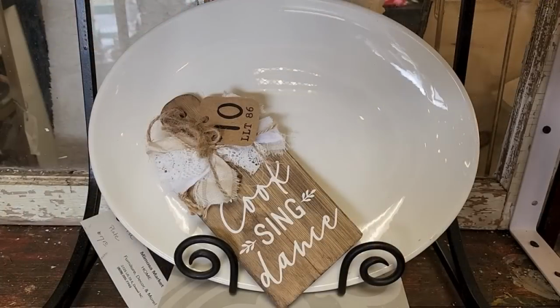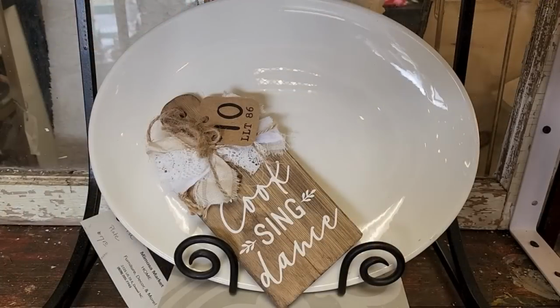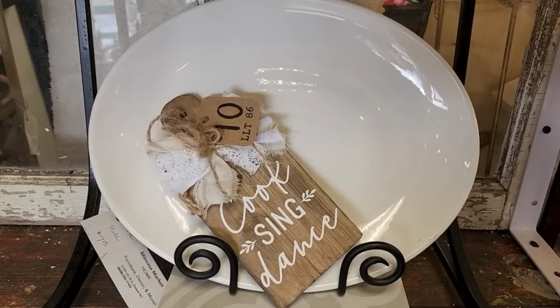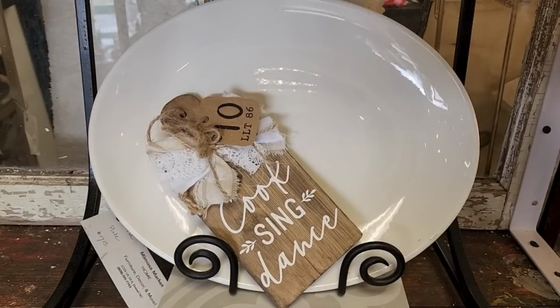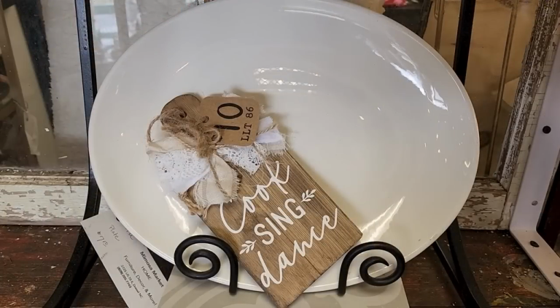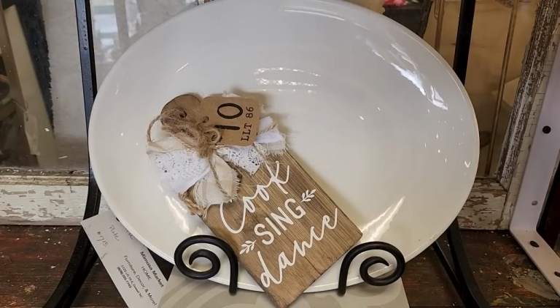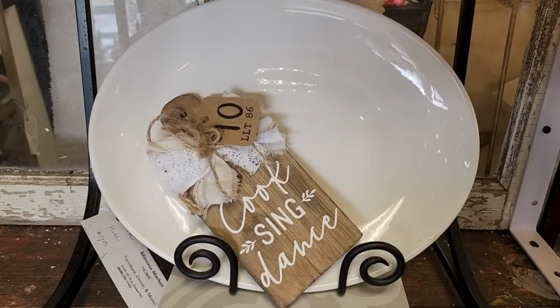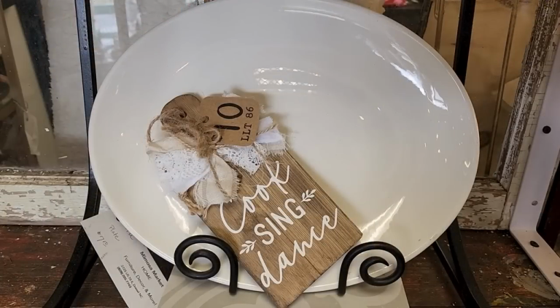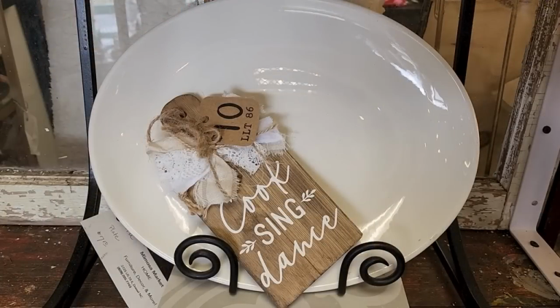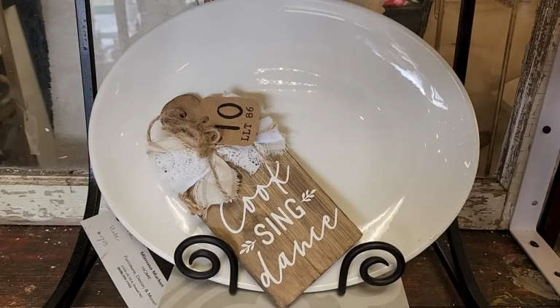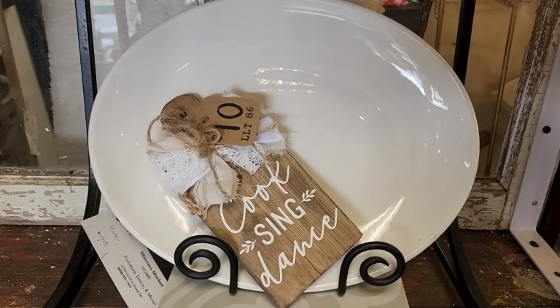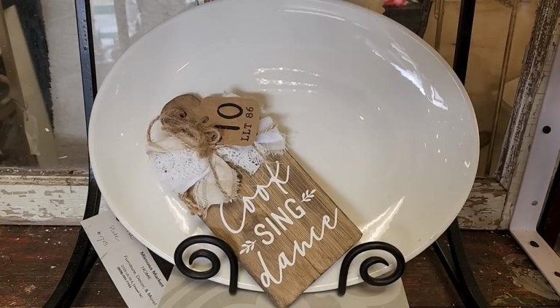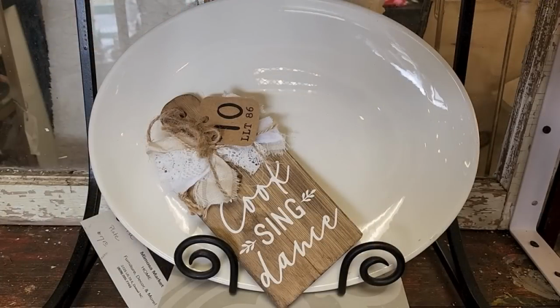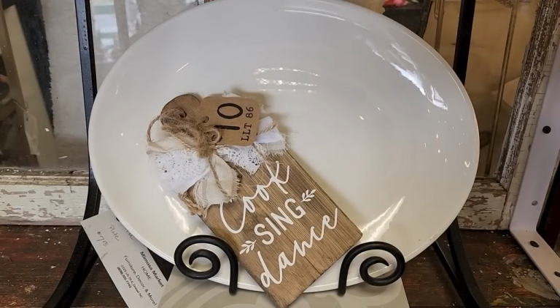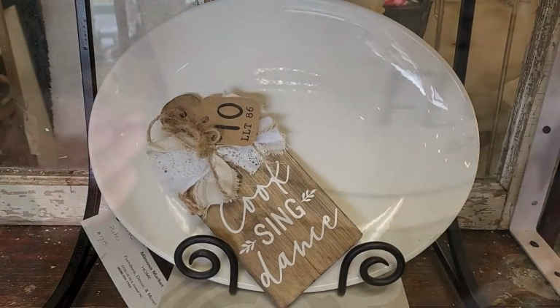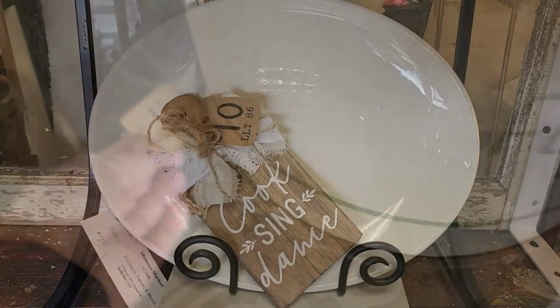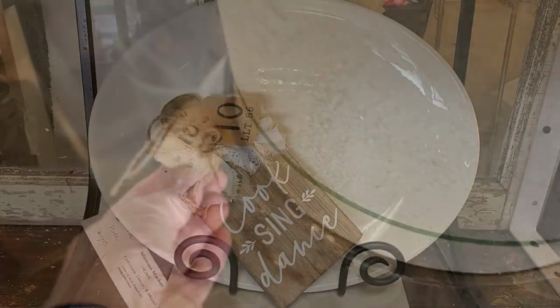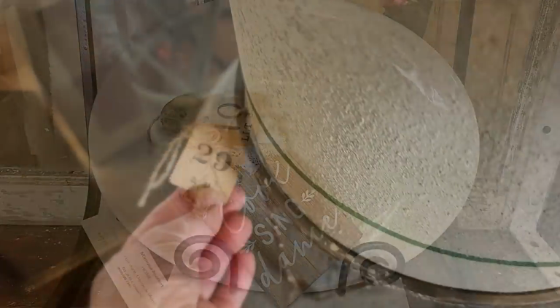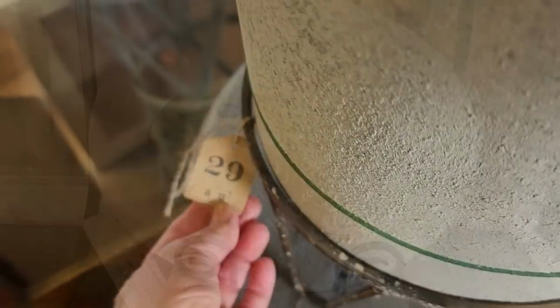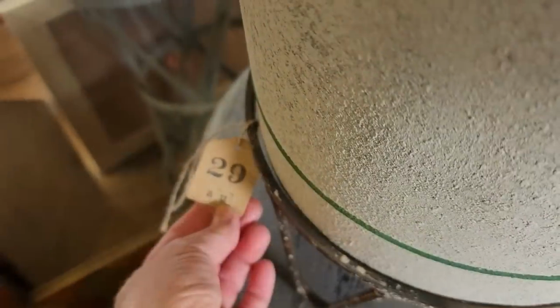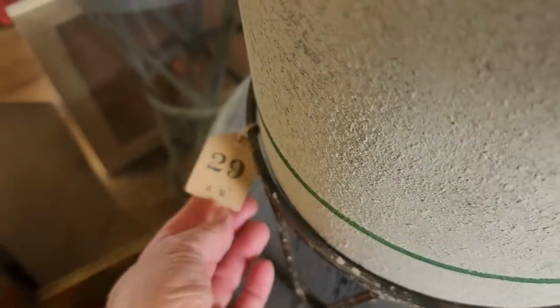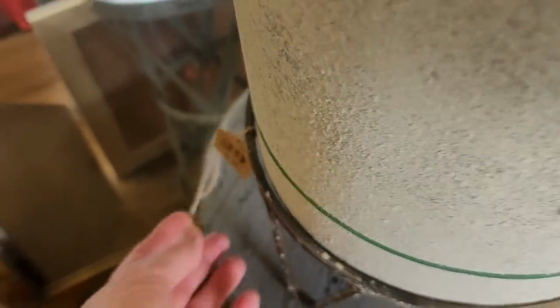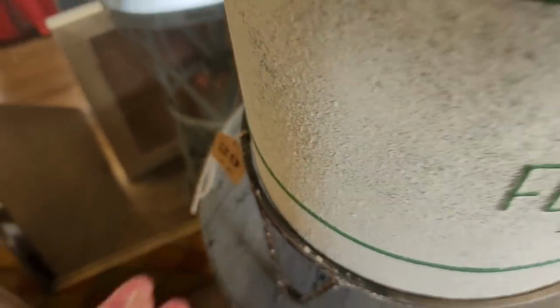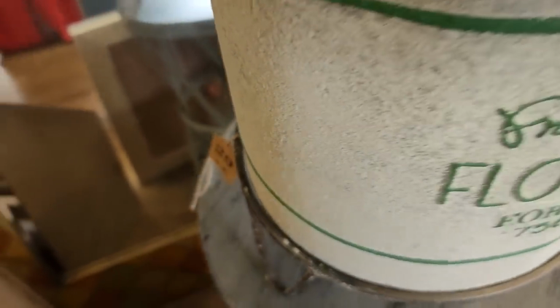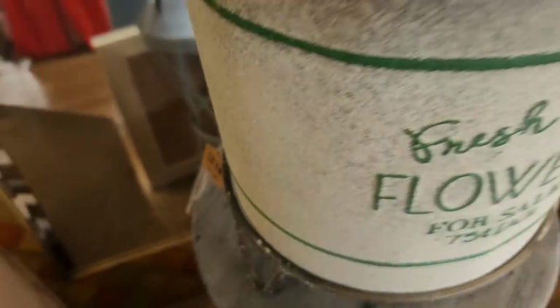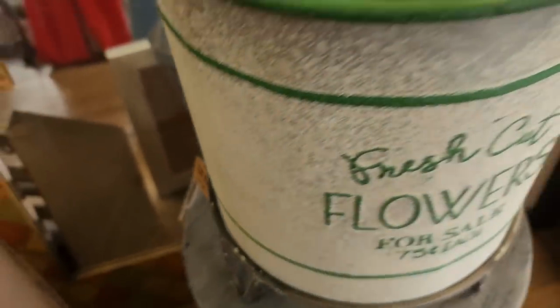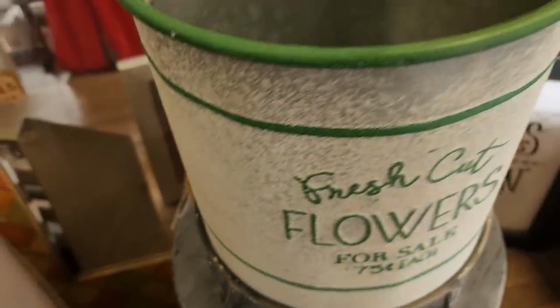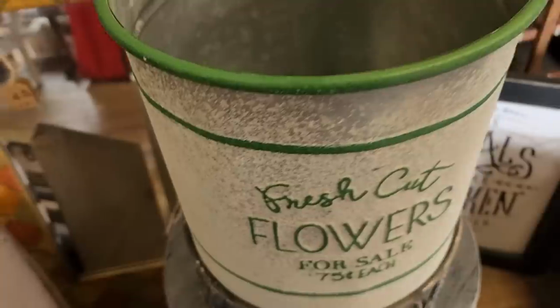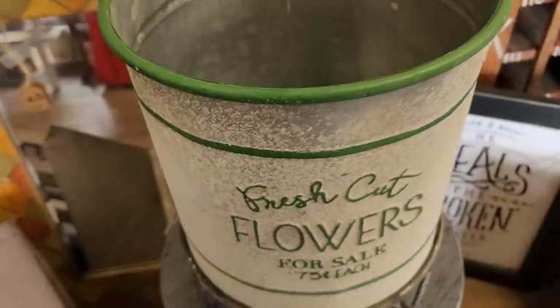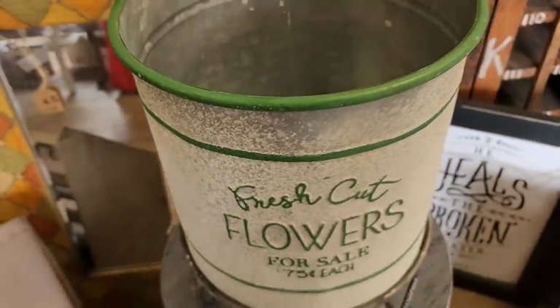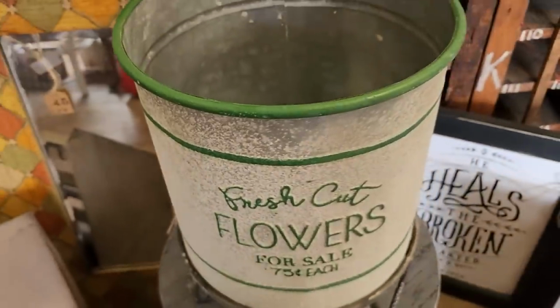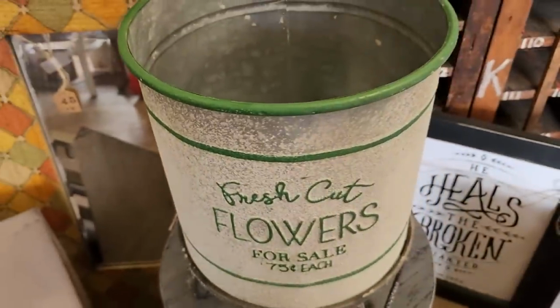Cook, sing, and dance — who out there does that? I do. The neighbors probably think I'm crazy.